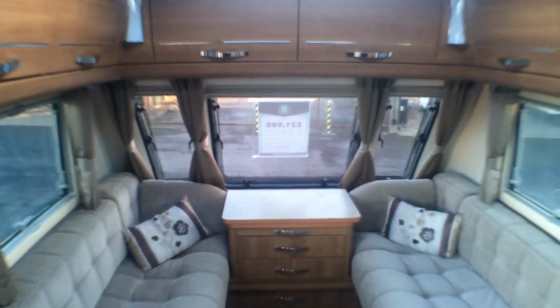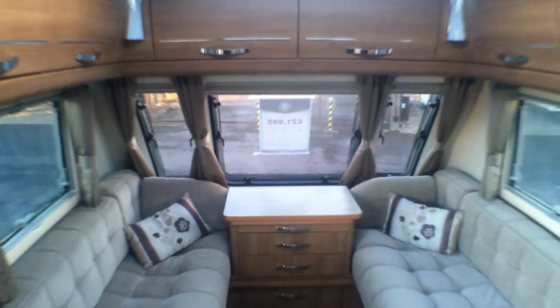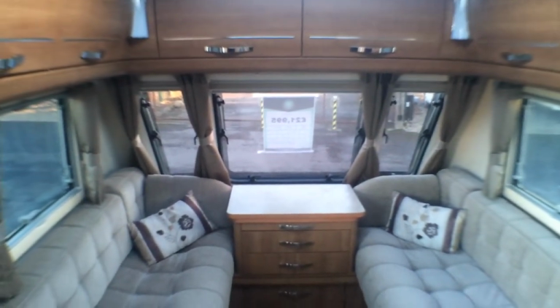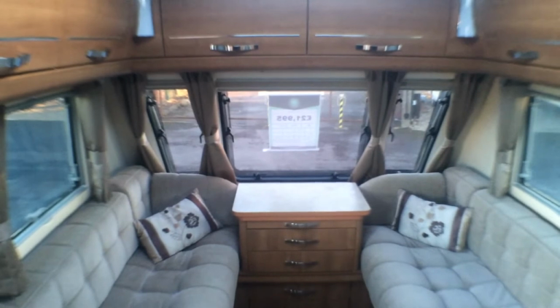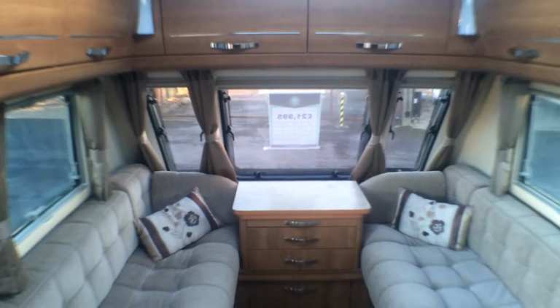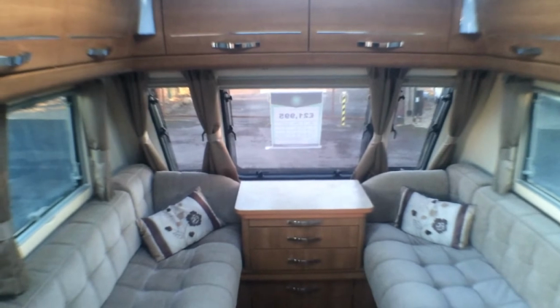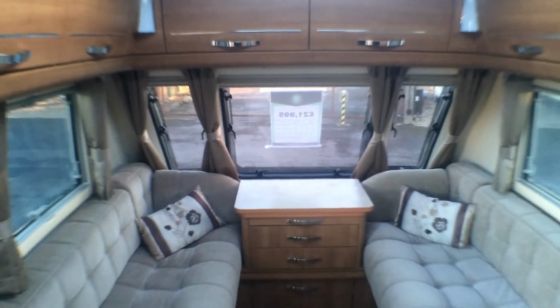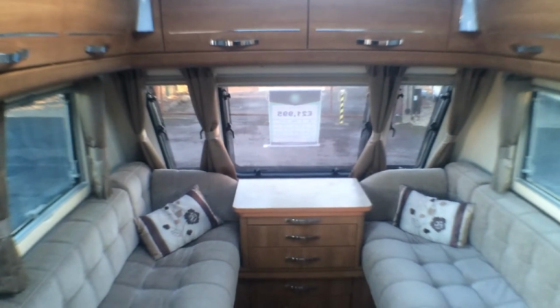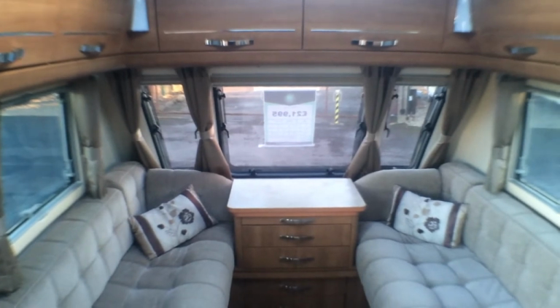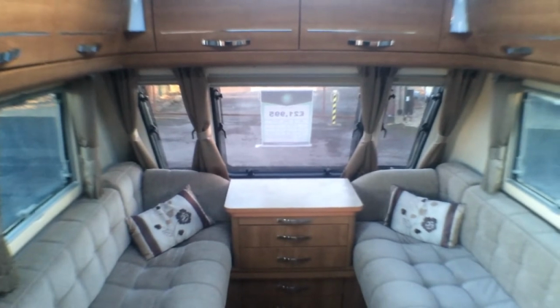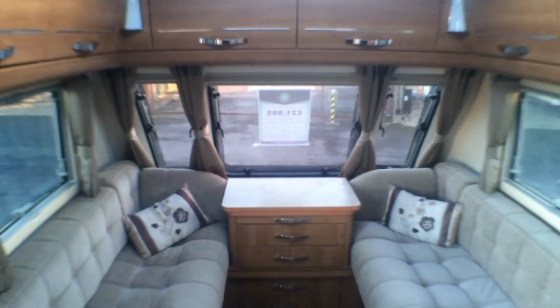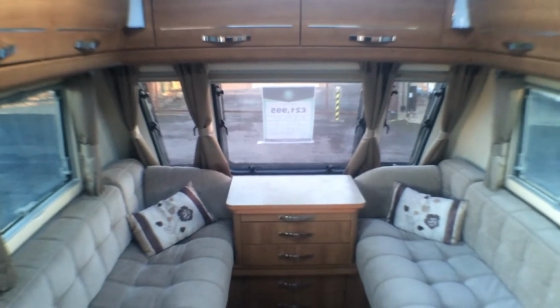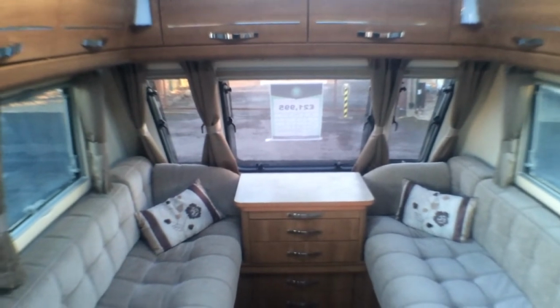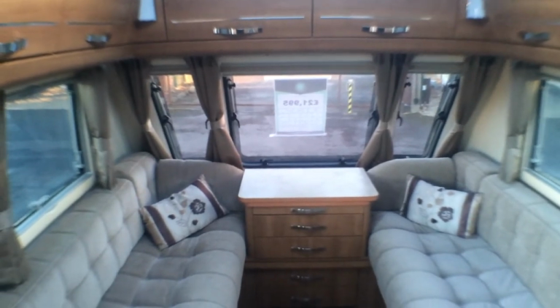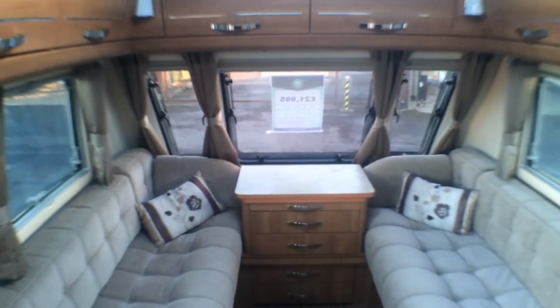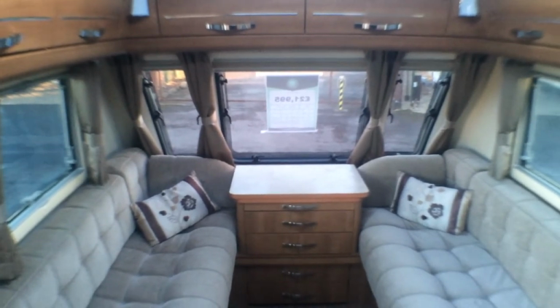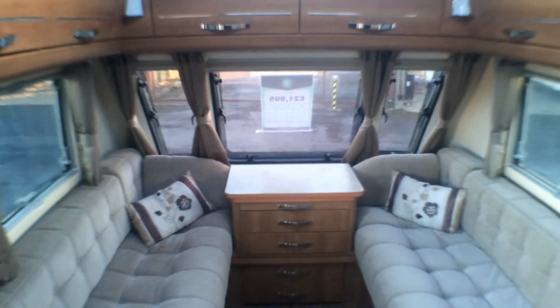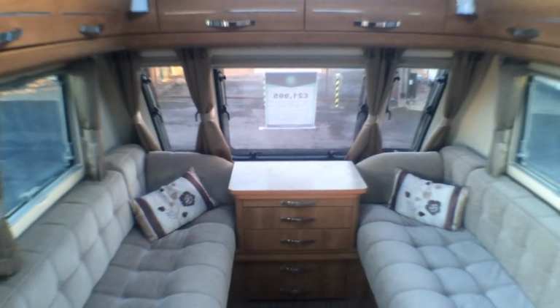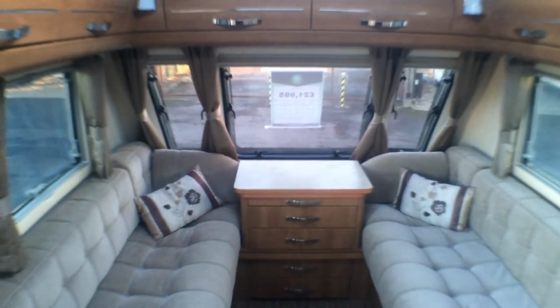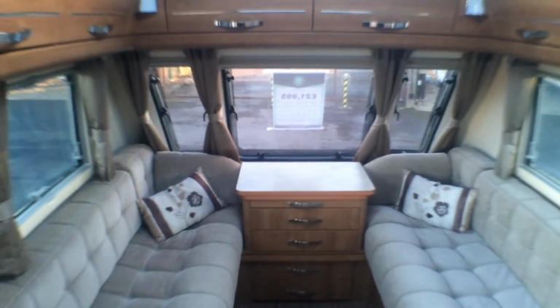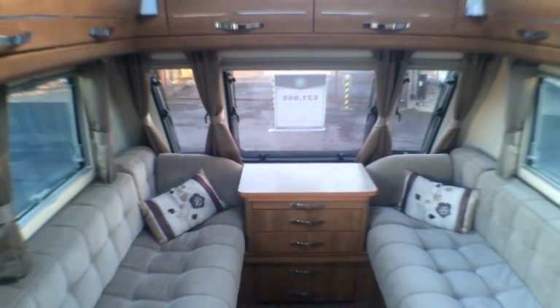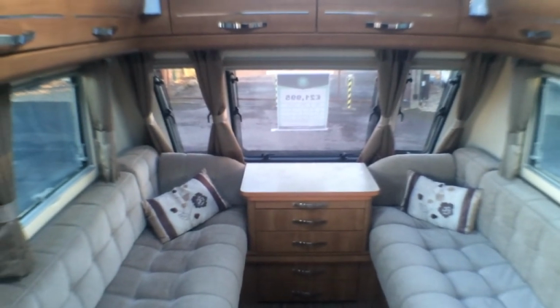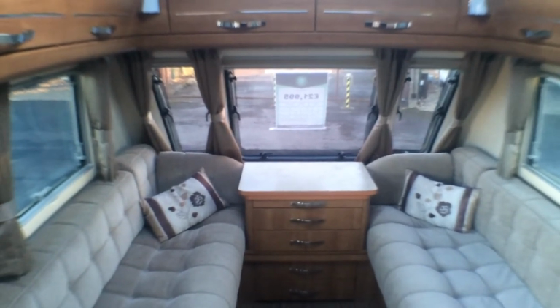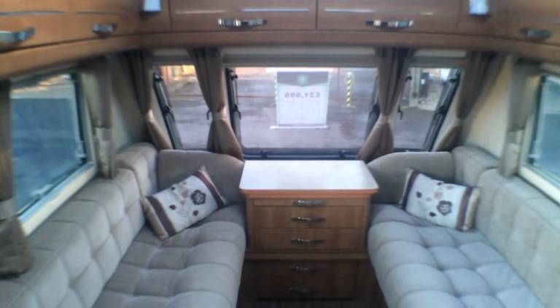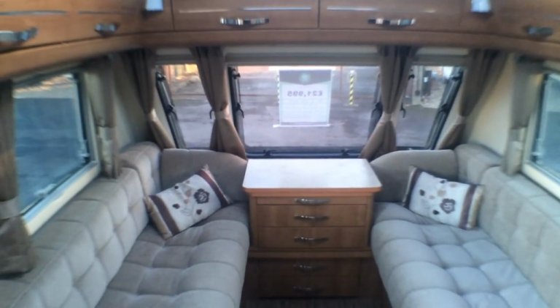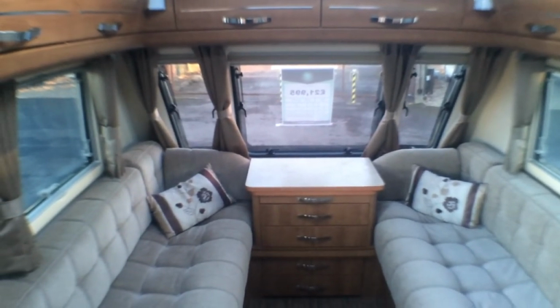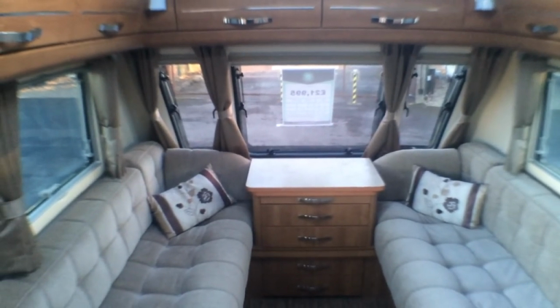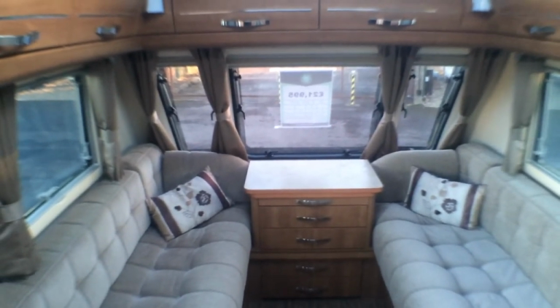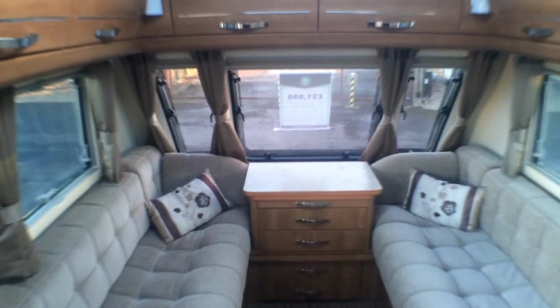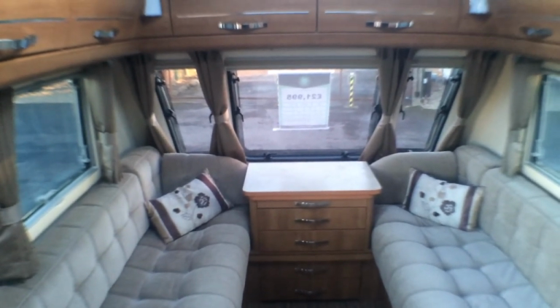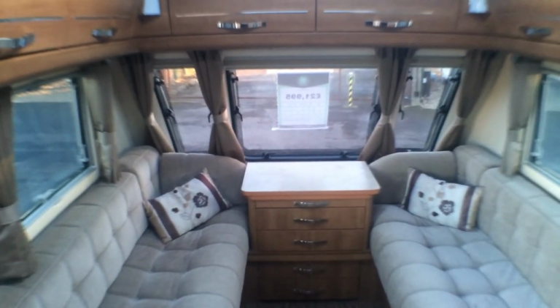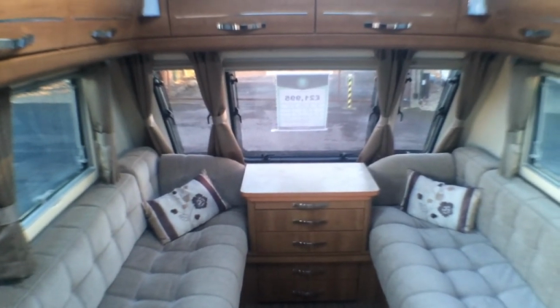All of our vehicles come with a comprehensive pre-delivery inspection. If you would like any more information on this vehicle, hit the enquiry now button or contact us at our branch.